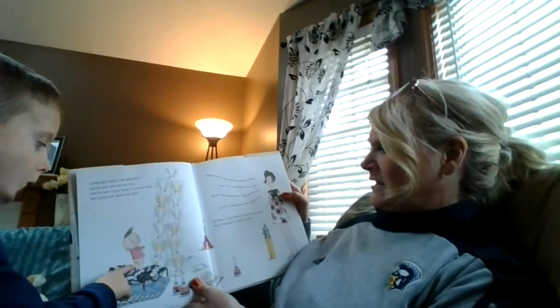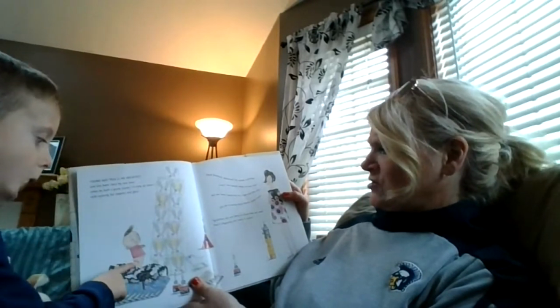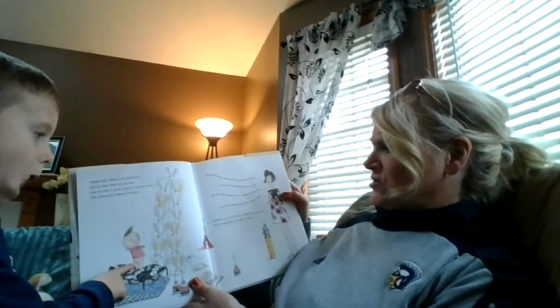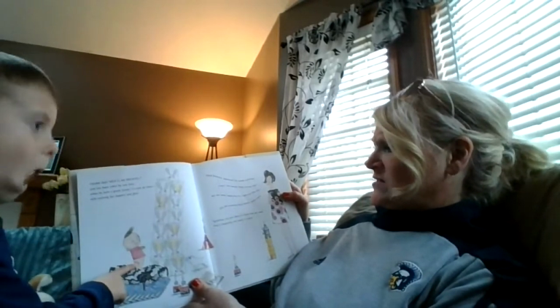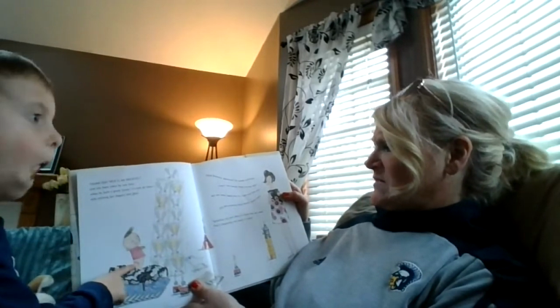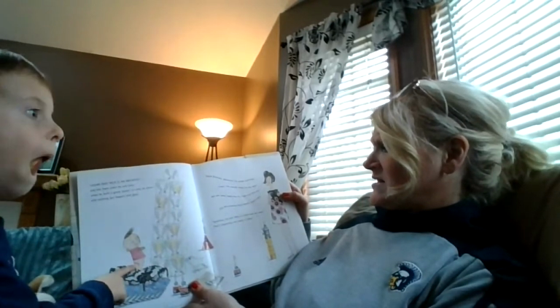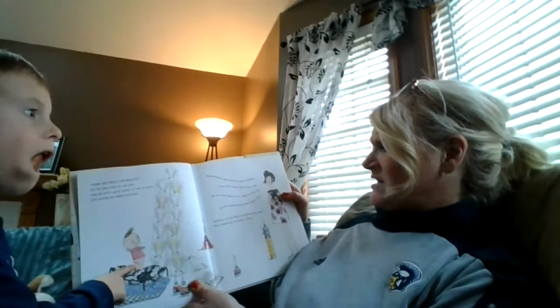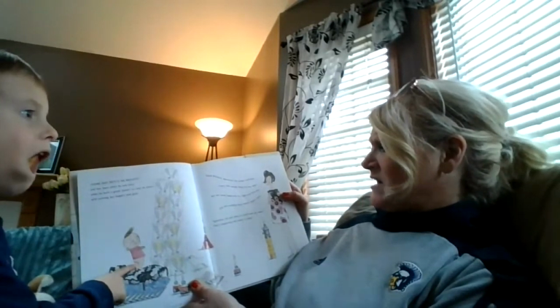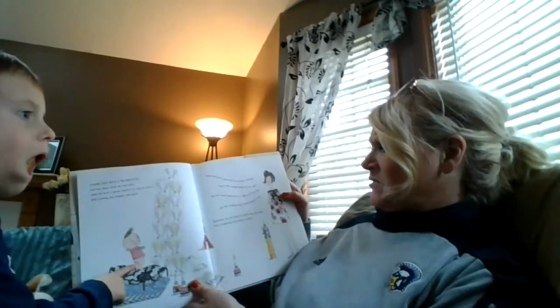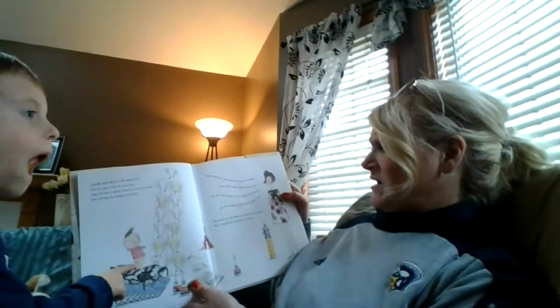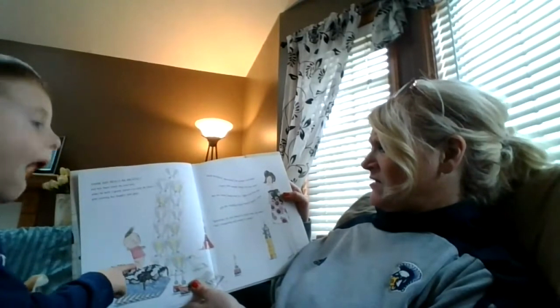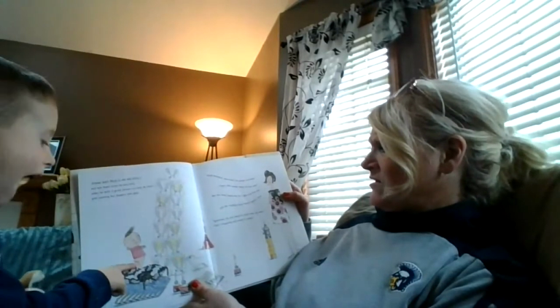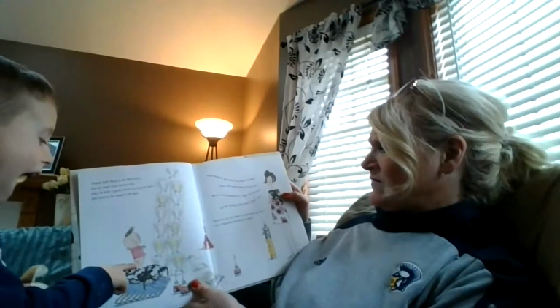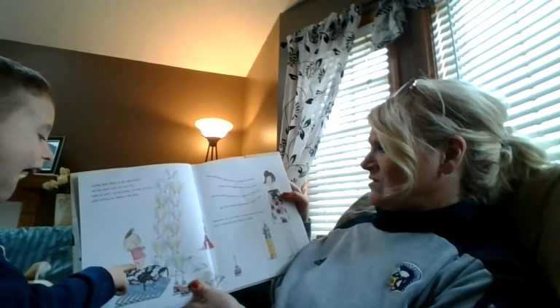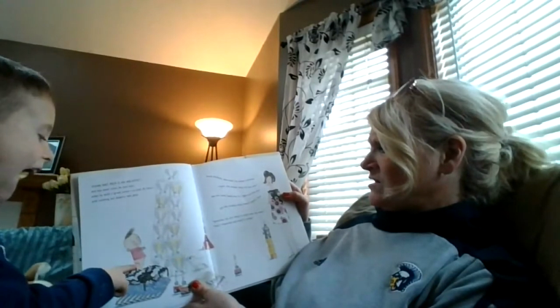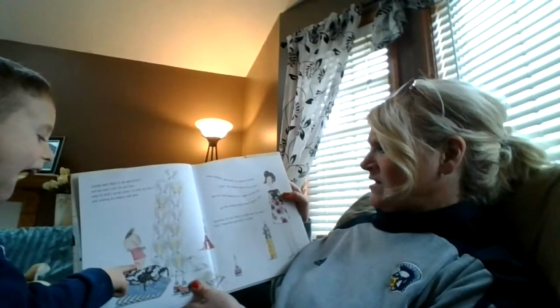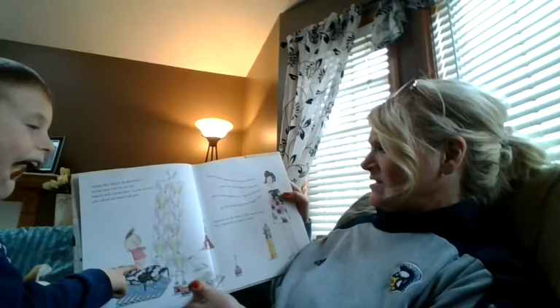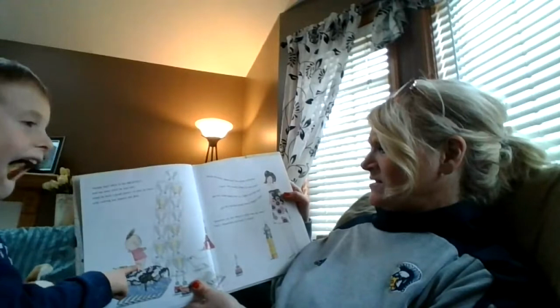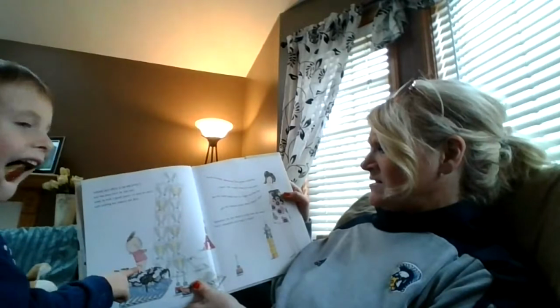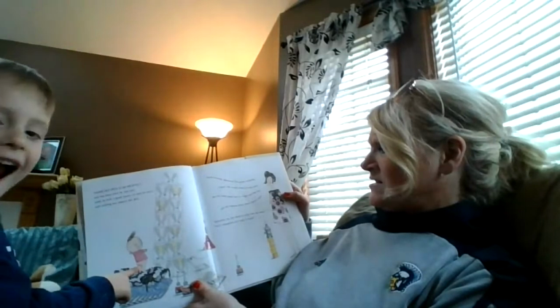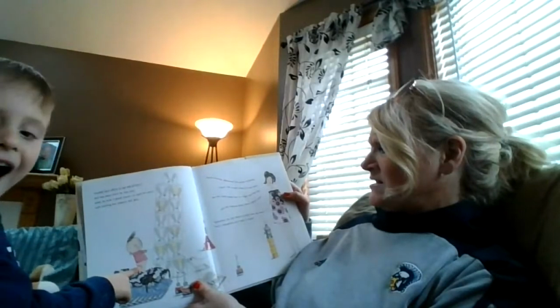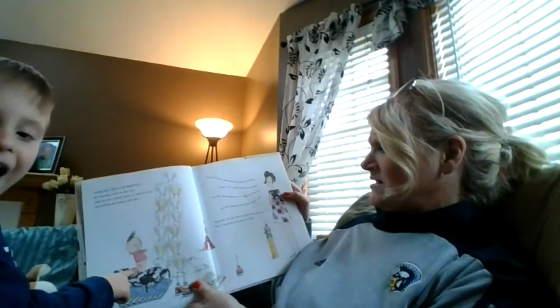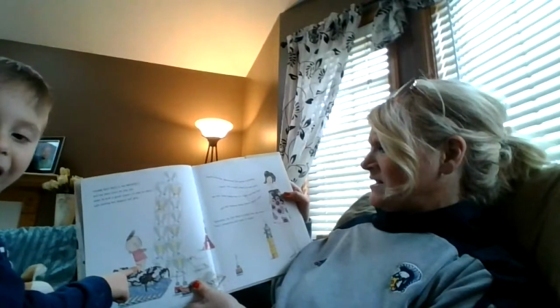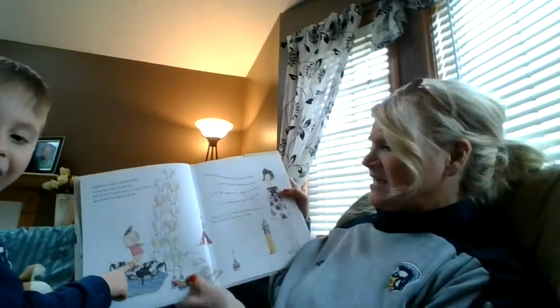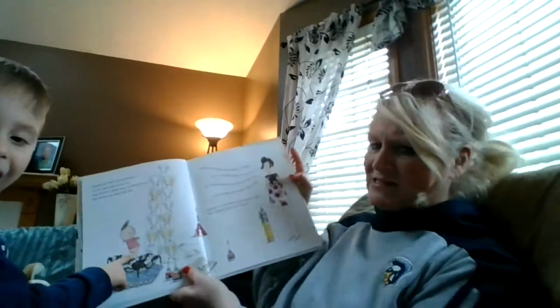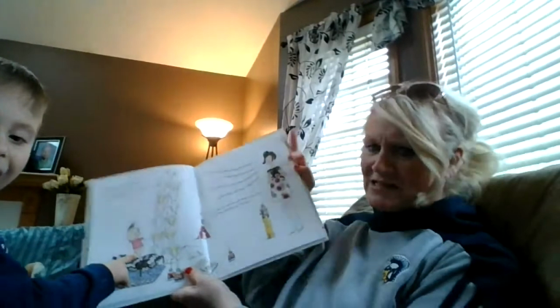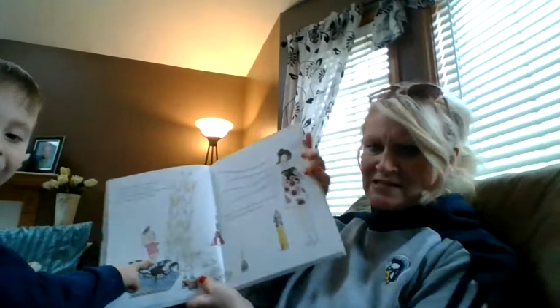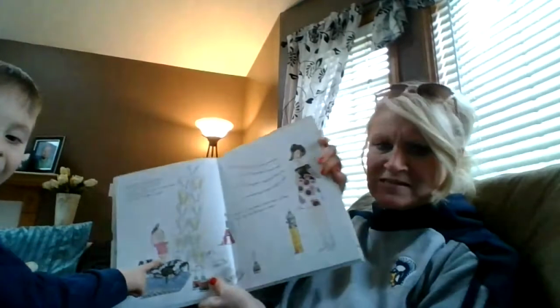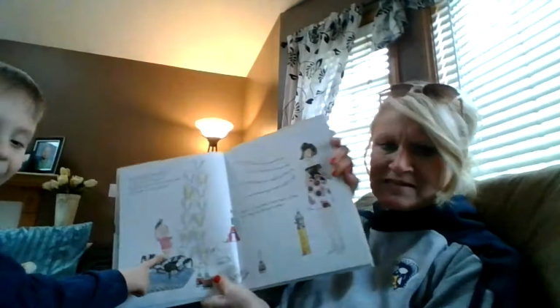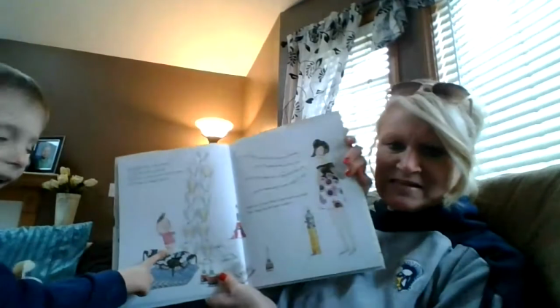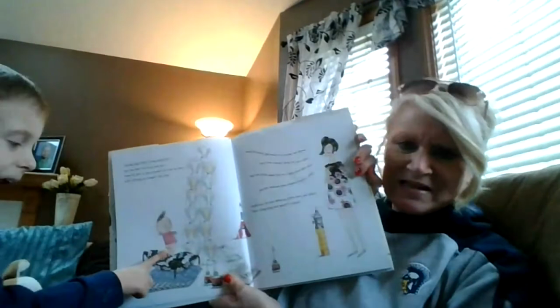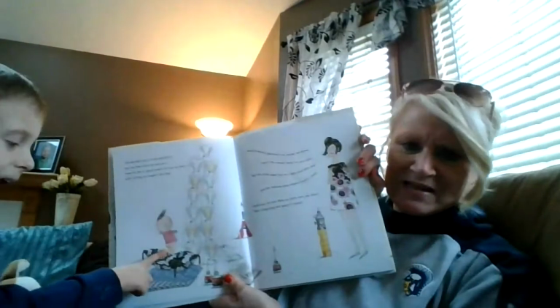'Ignatius, my son, what on earth have you done? That's disgusting and nasty. It stinks.'